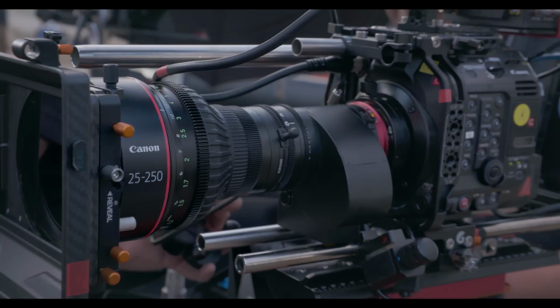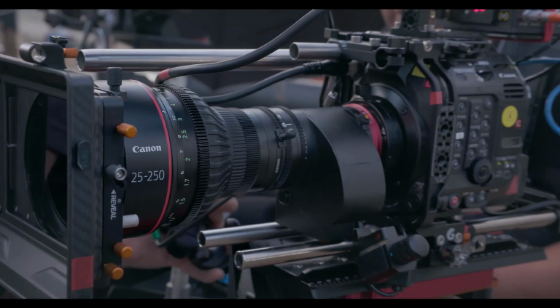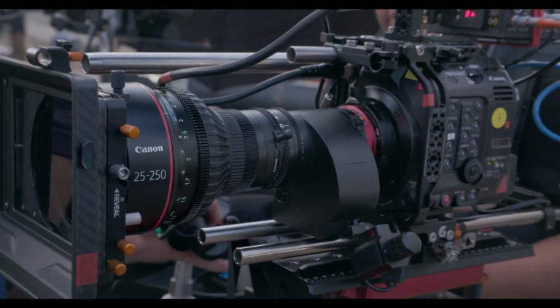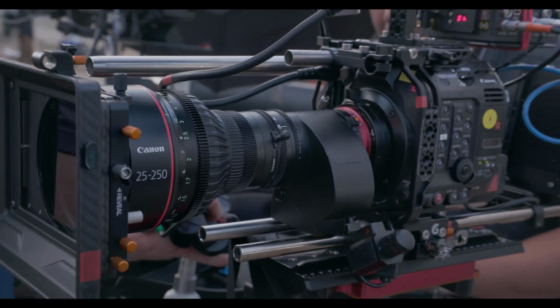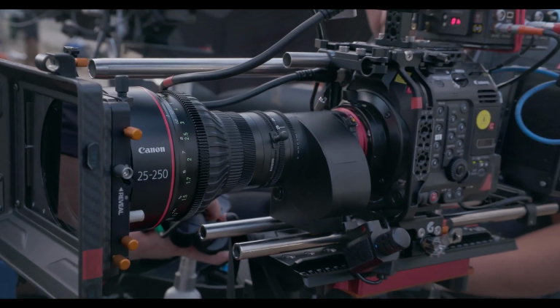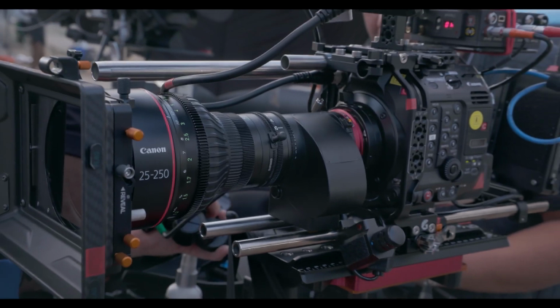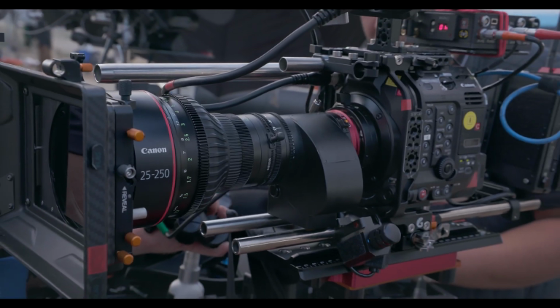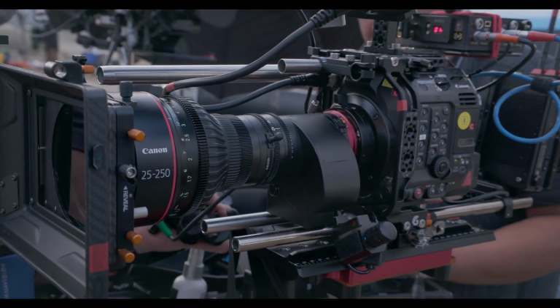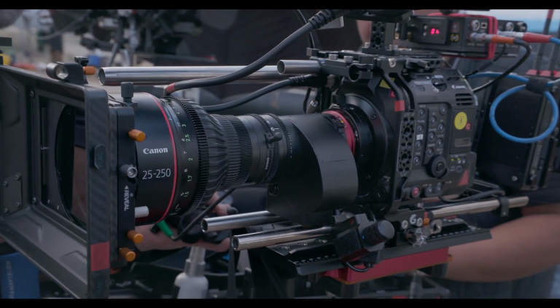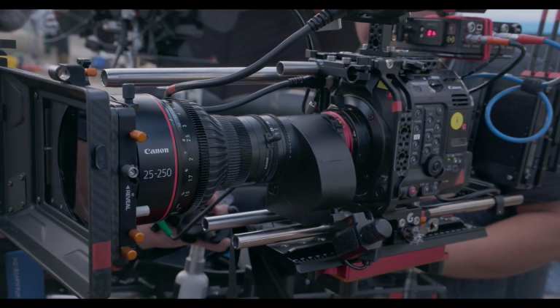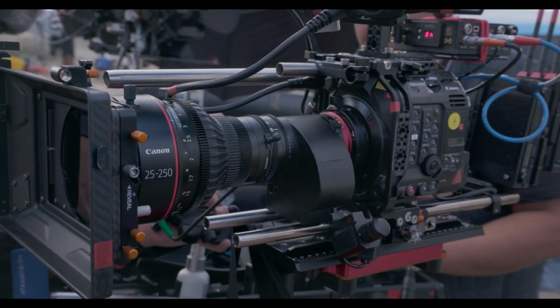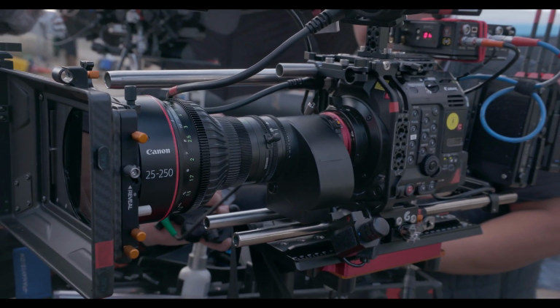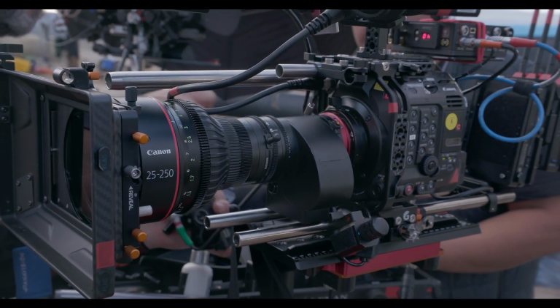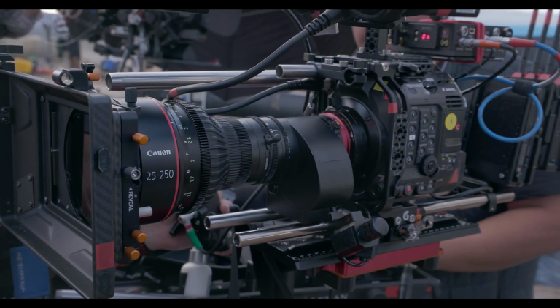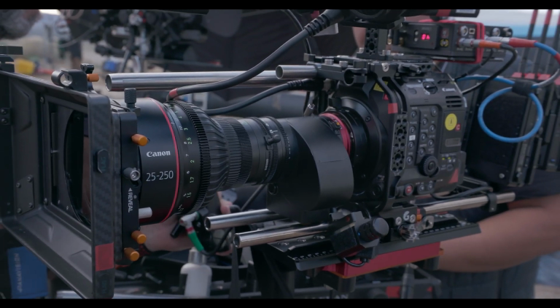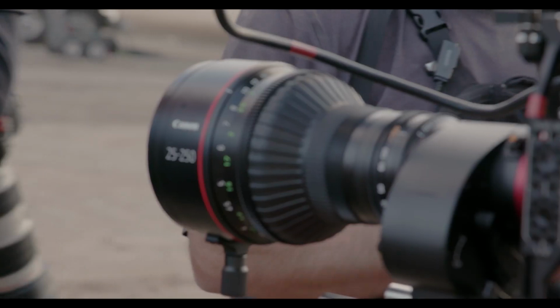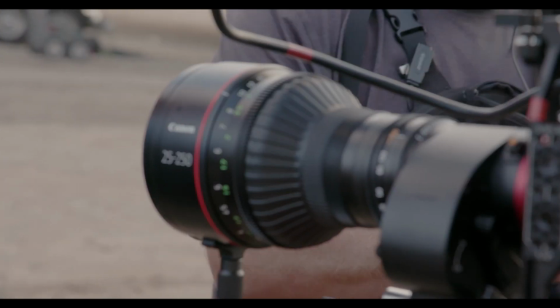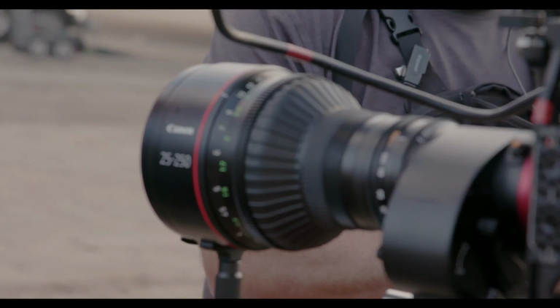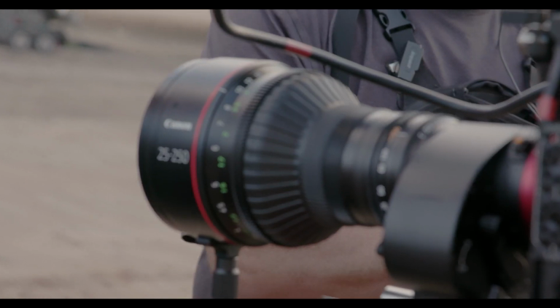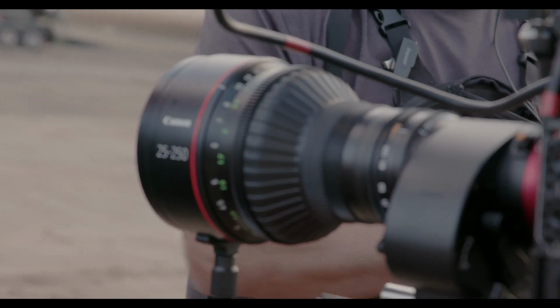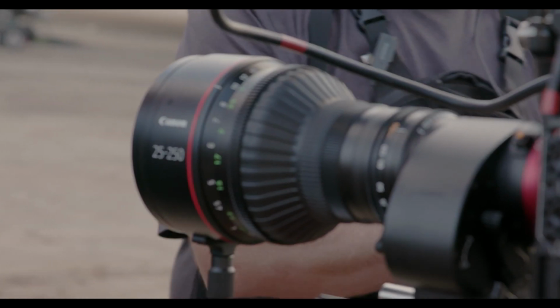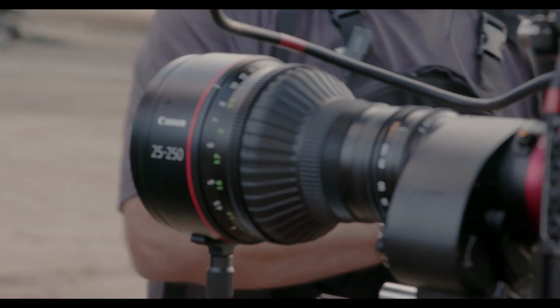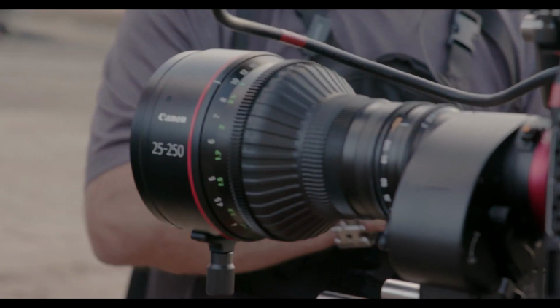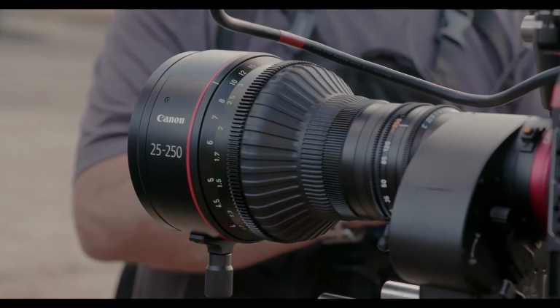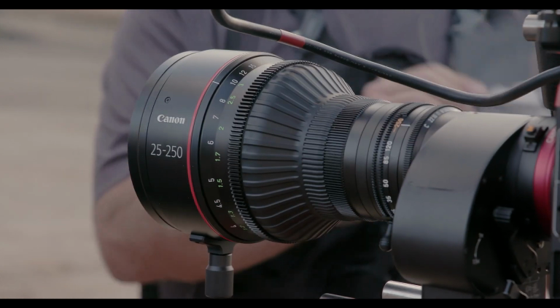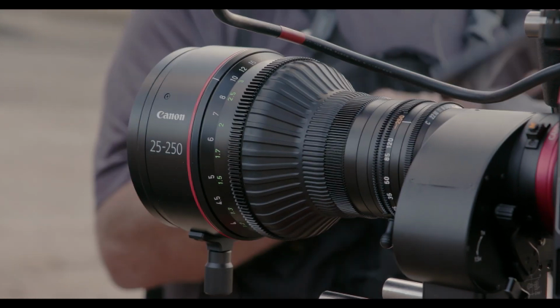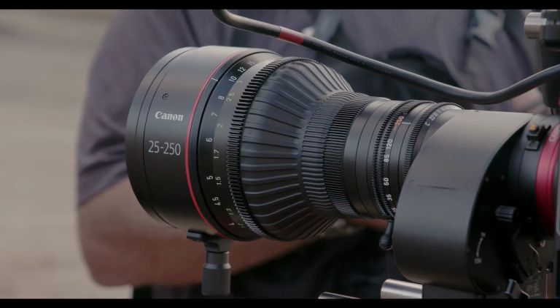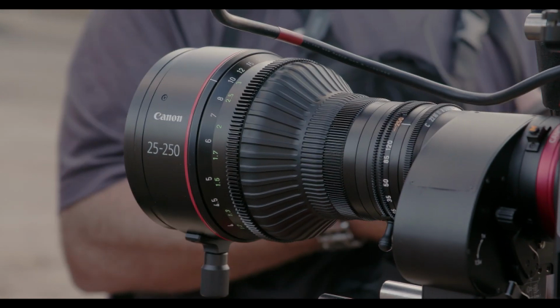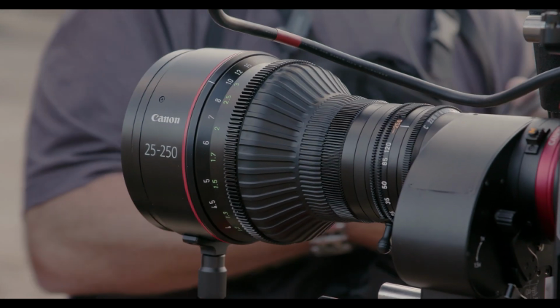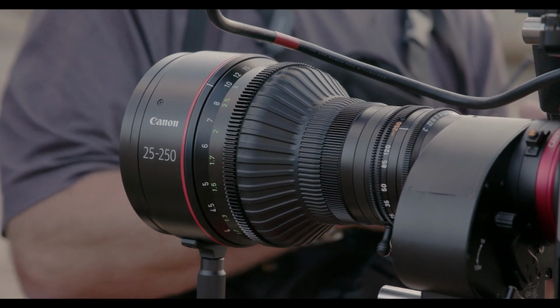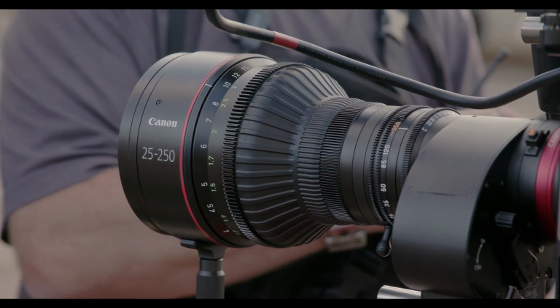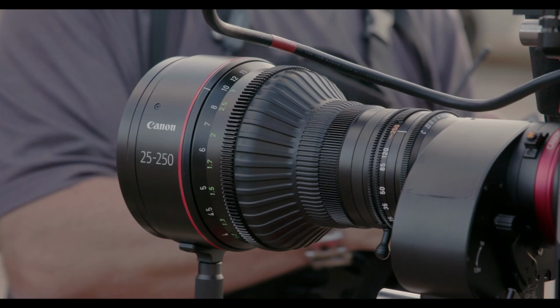This is a new Canon 10x Servo CineZoom, 25-250mm.